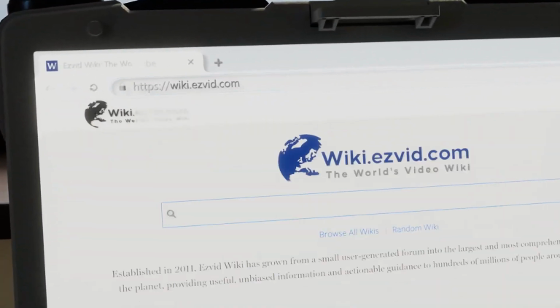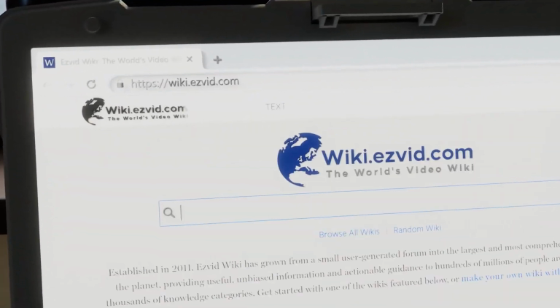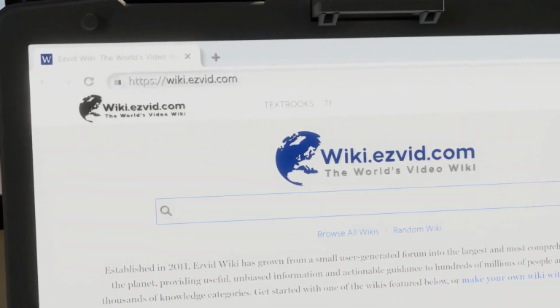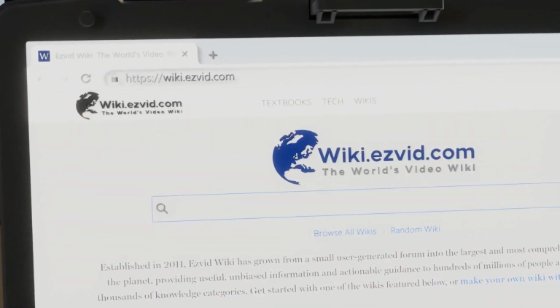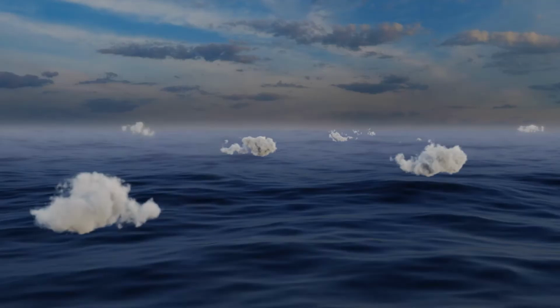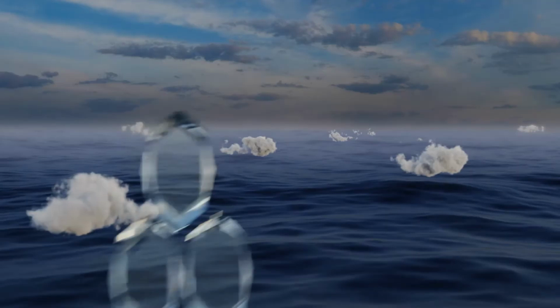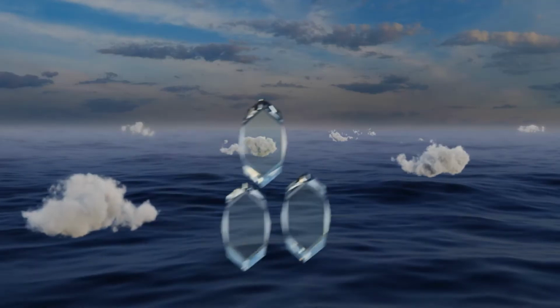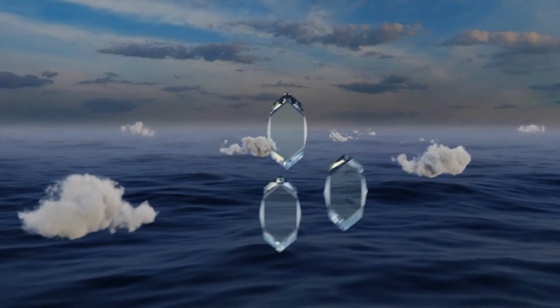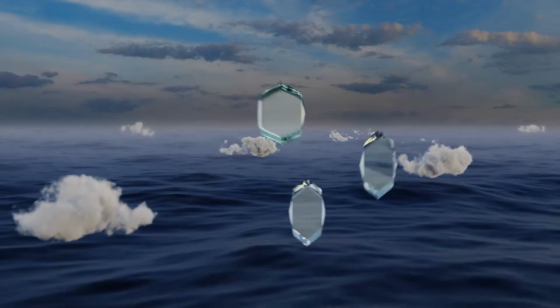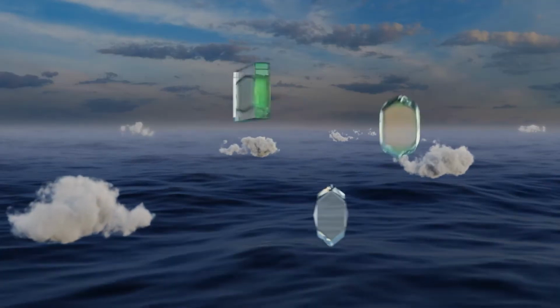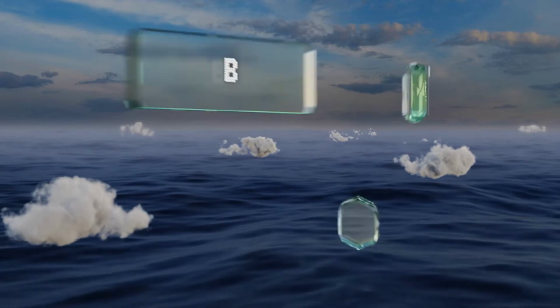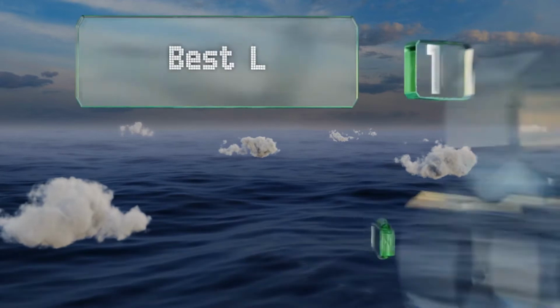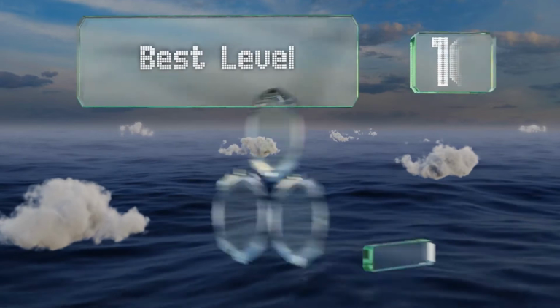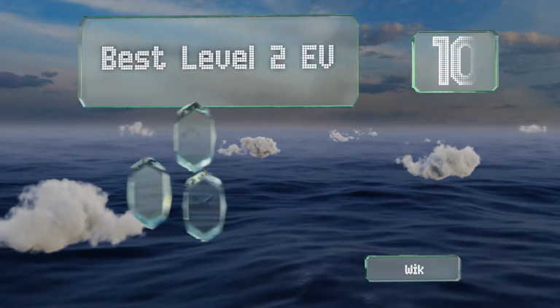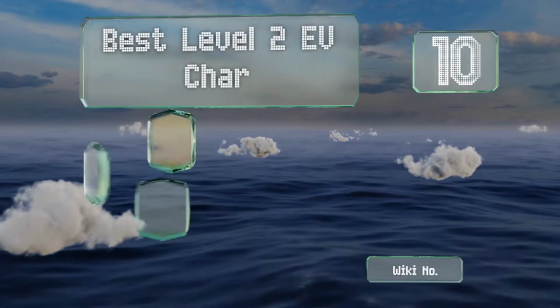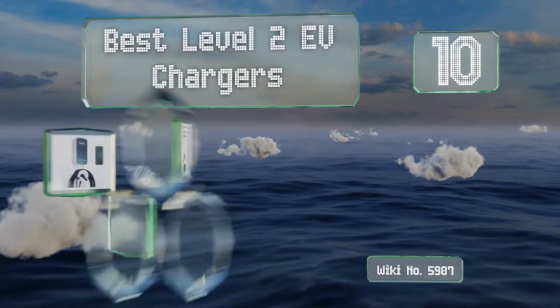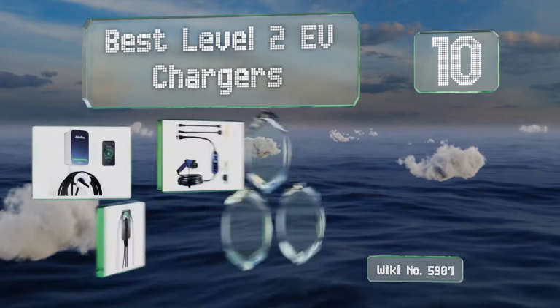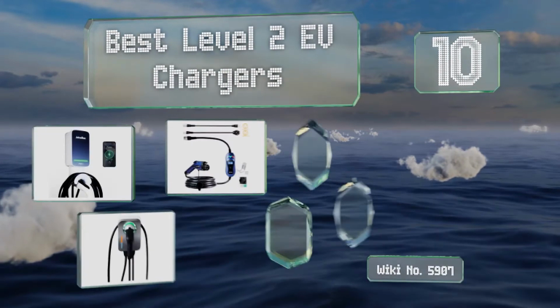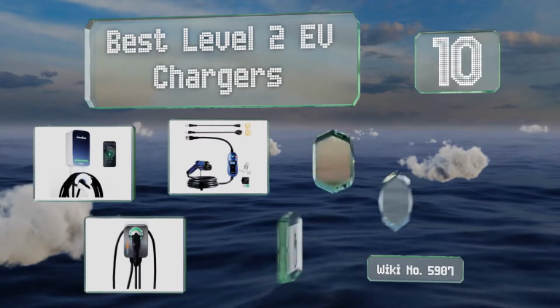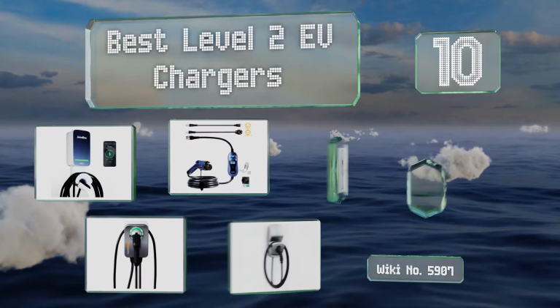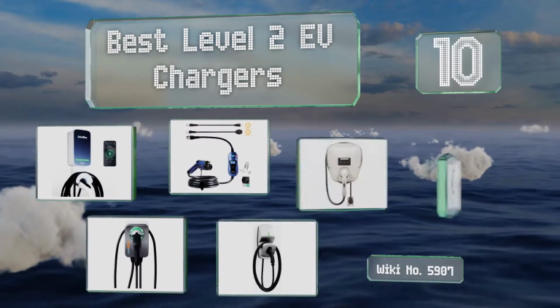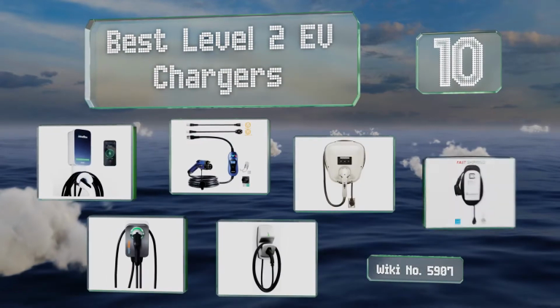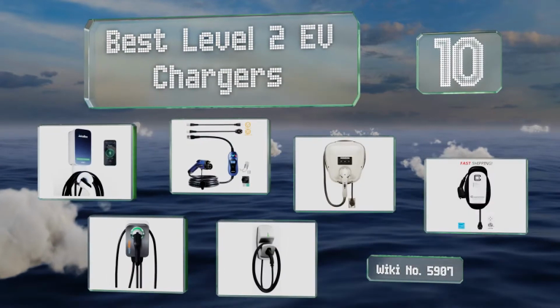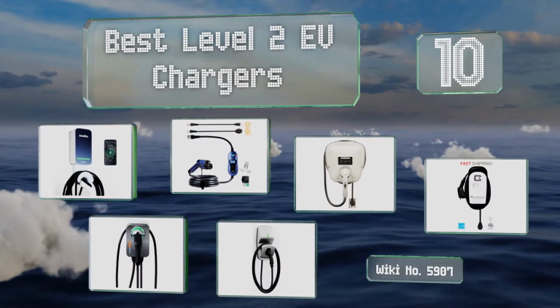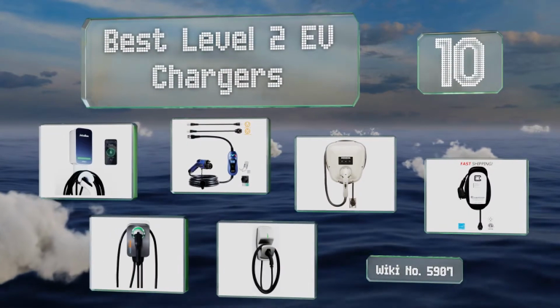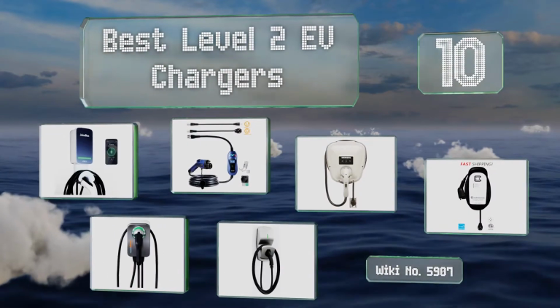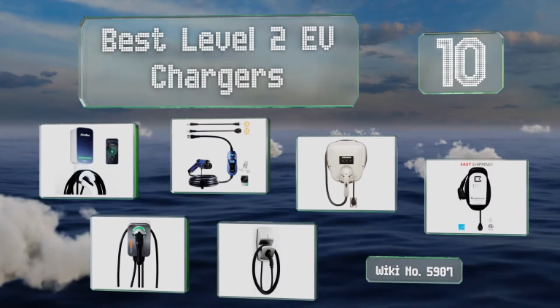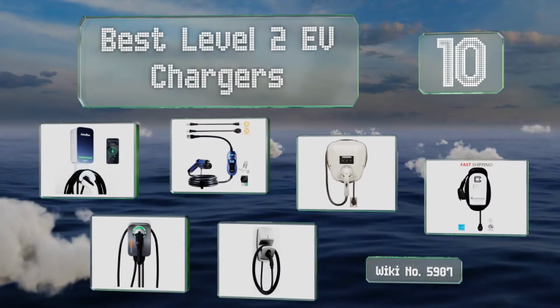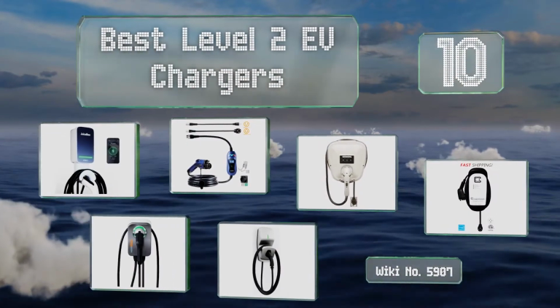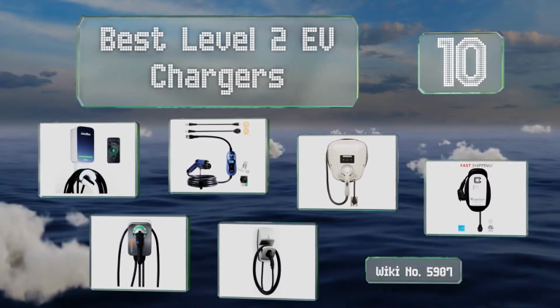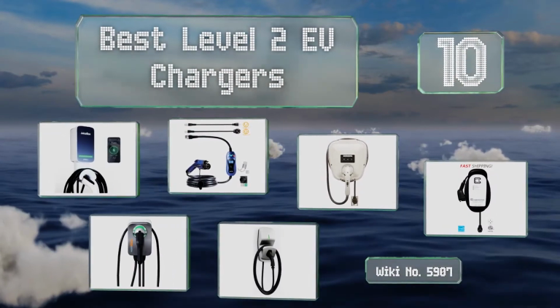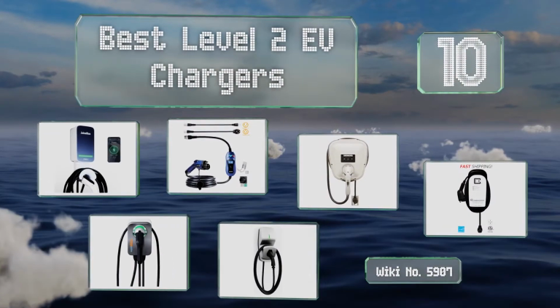EasyVid presents the 10 best Level 2 EV chargers. Let's get started with the list.